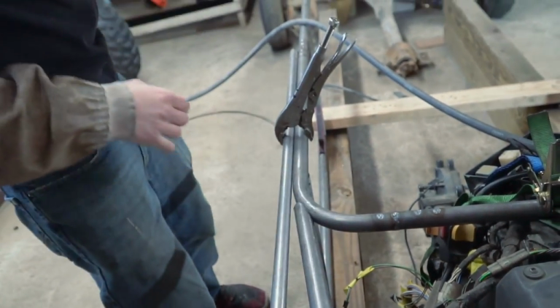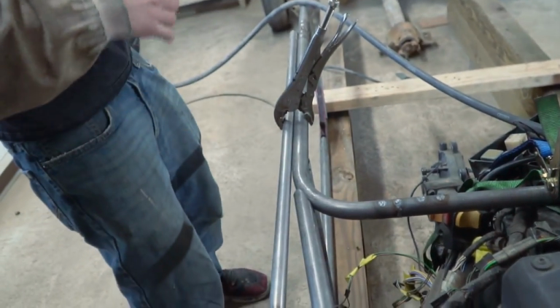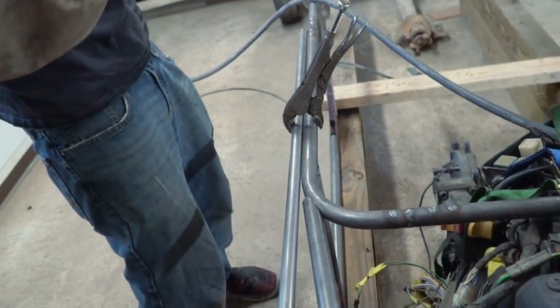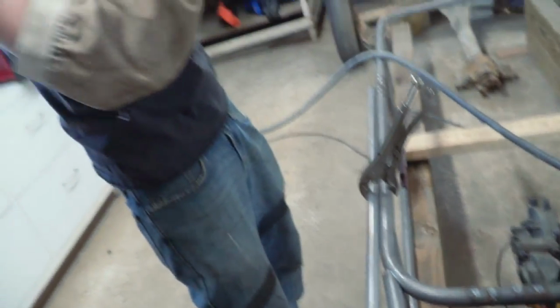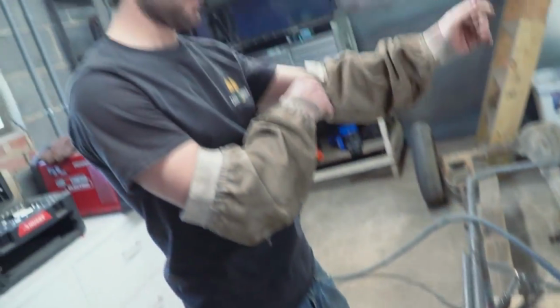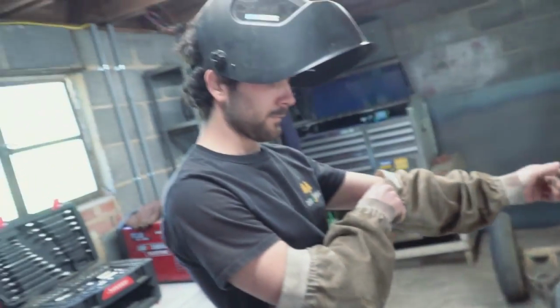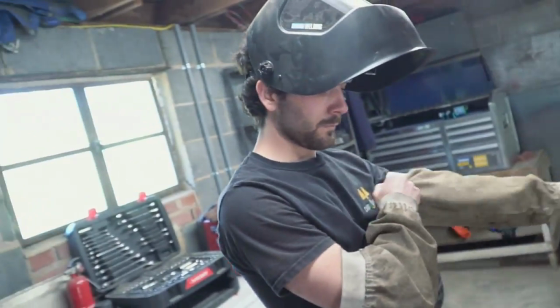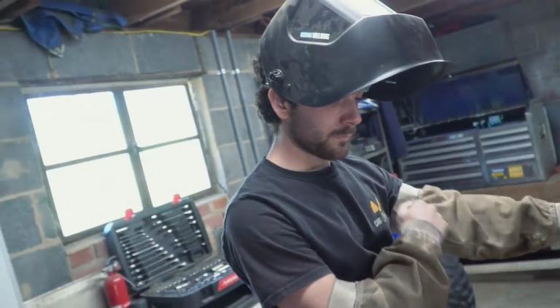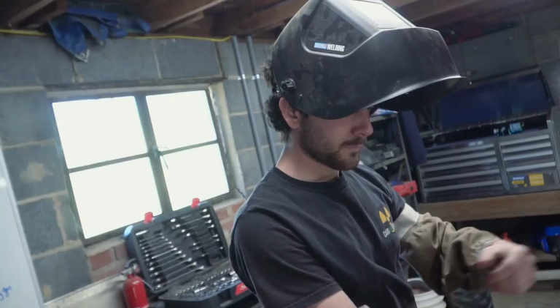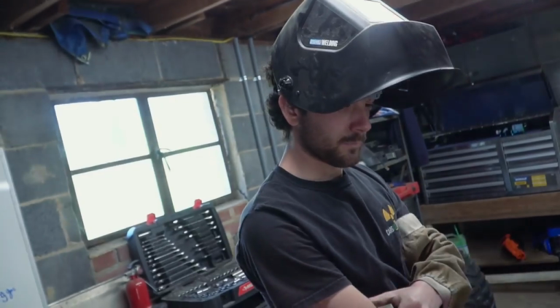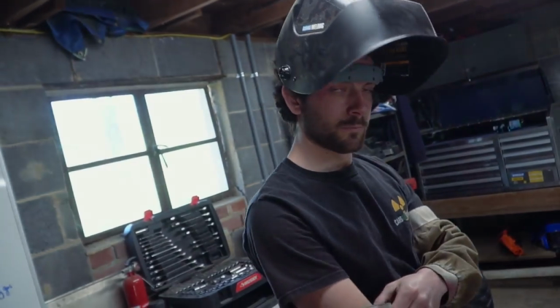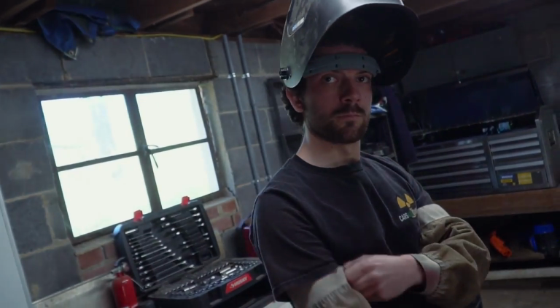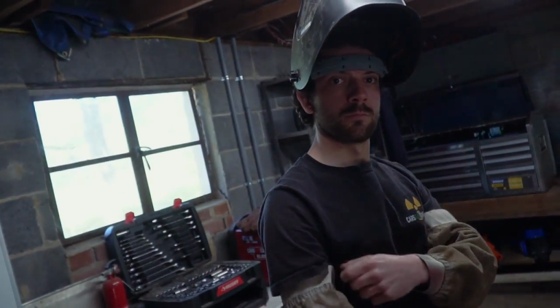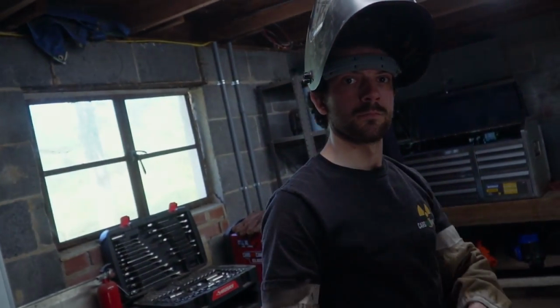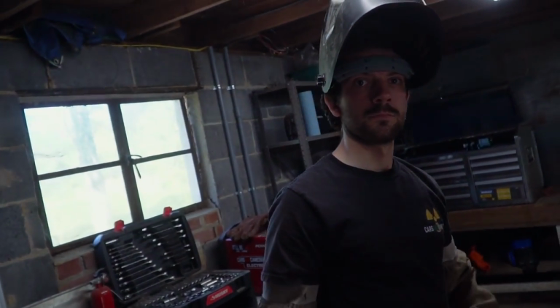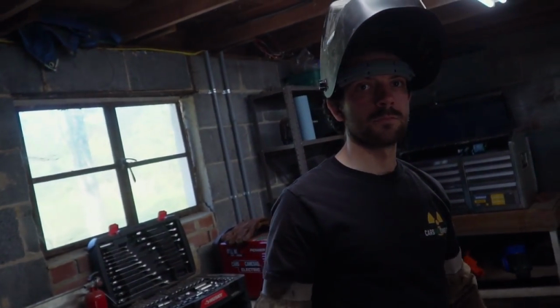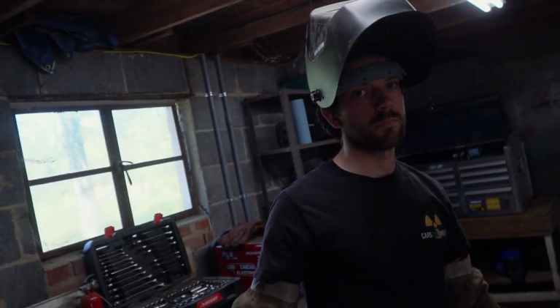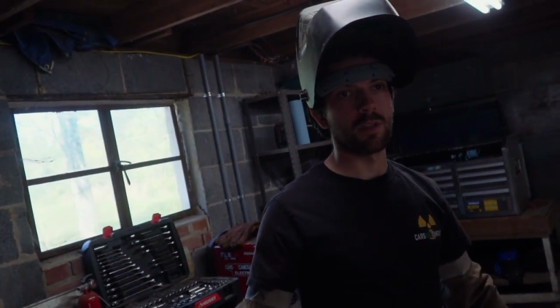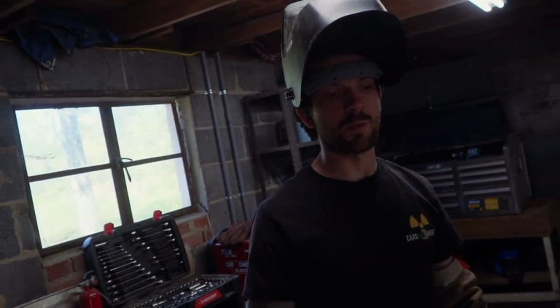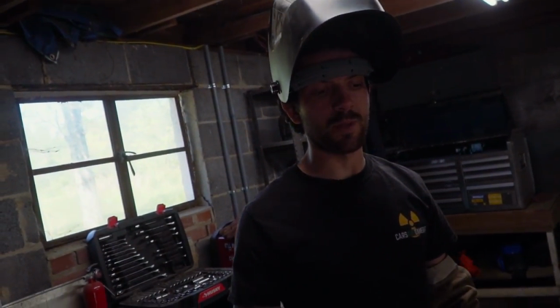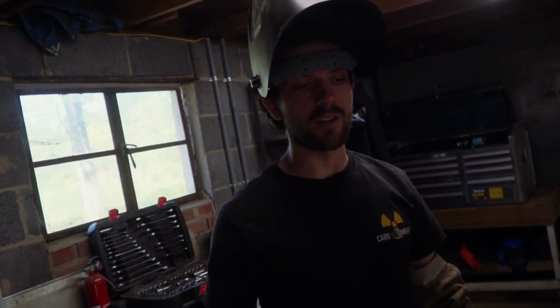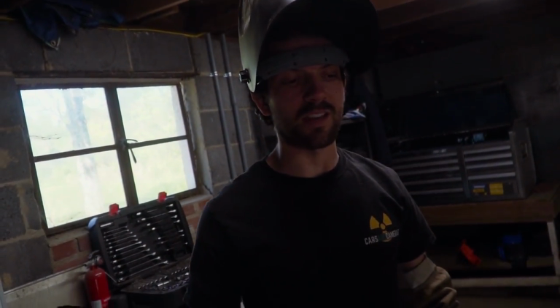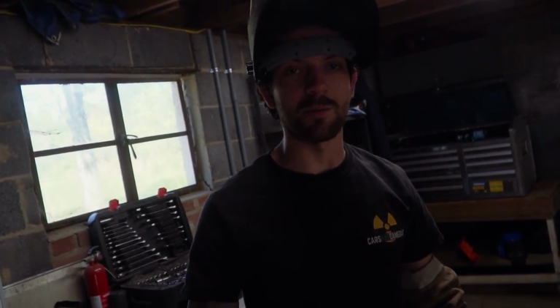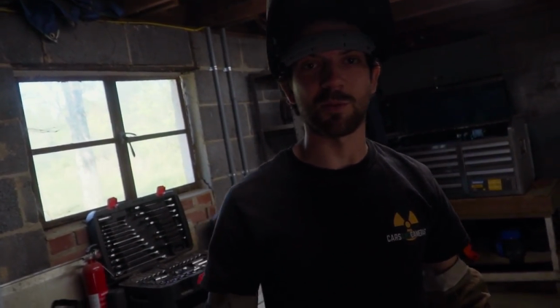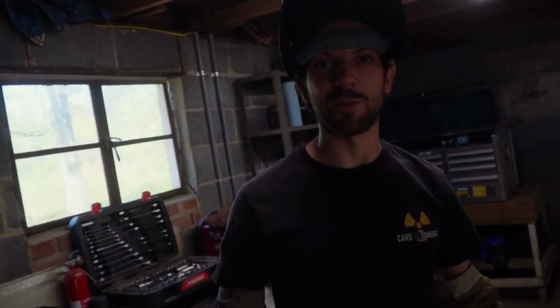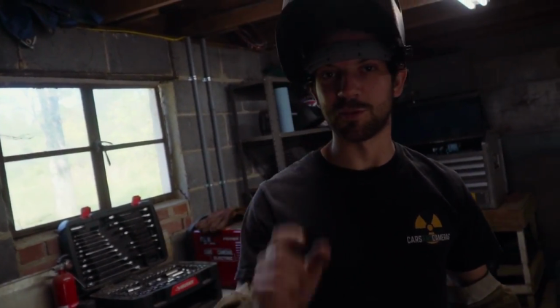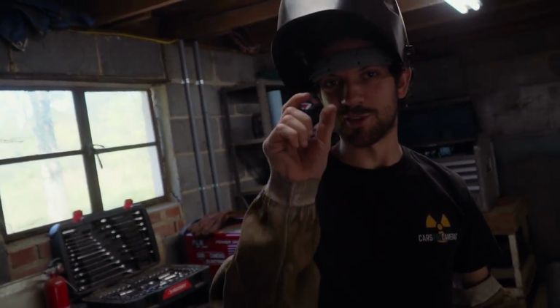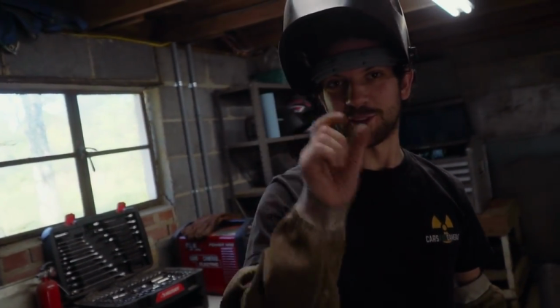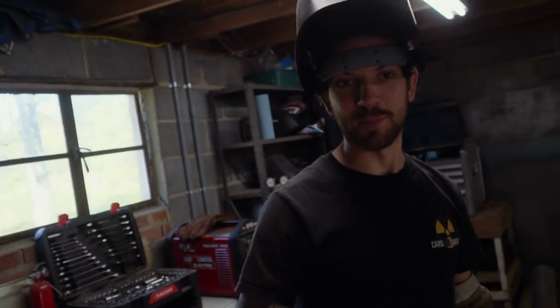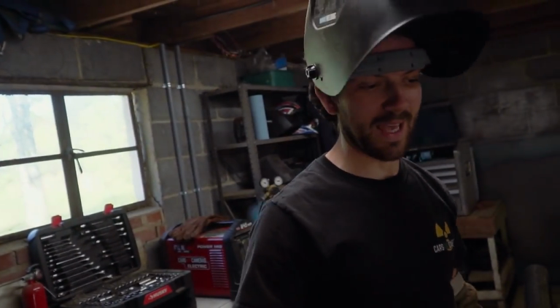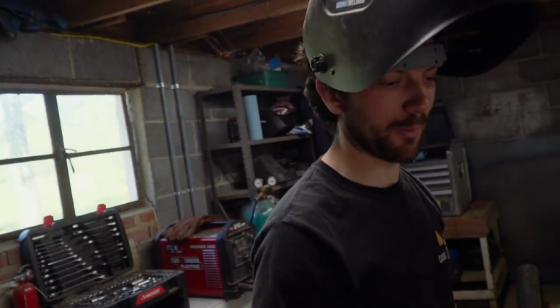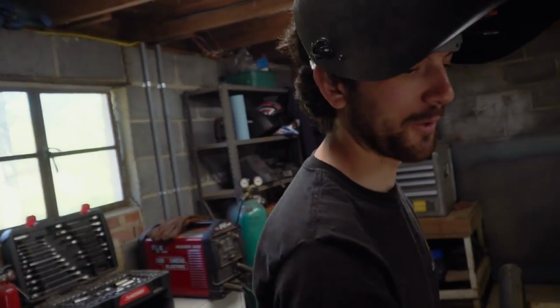Looks like it needs to be gapped a little bit. This wouldn't be Cars and Cameras if we weren't doing just a little bit of gap welding.